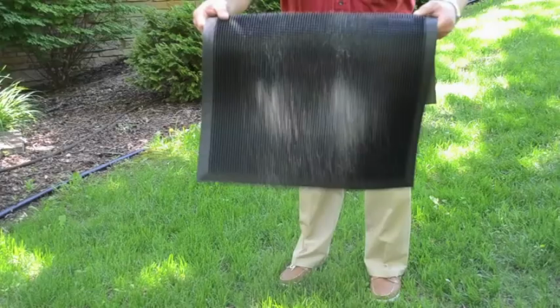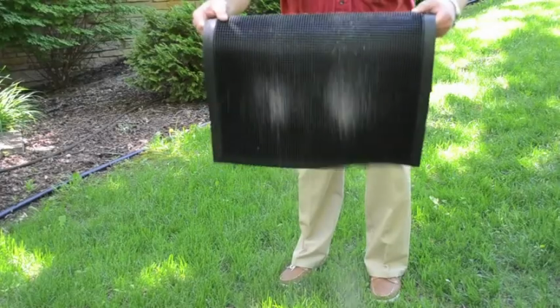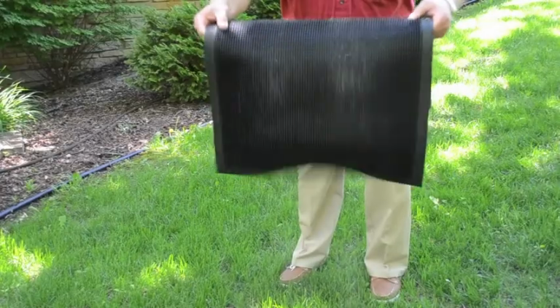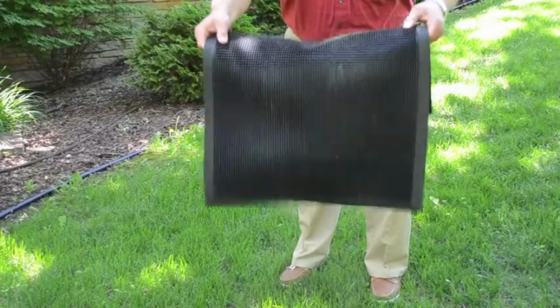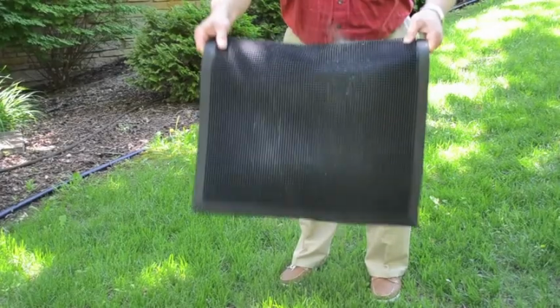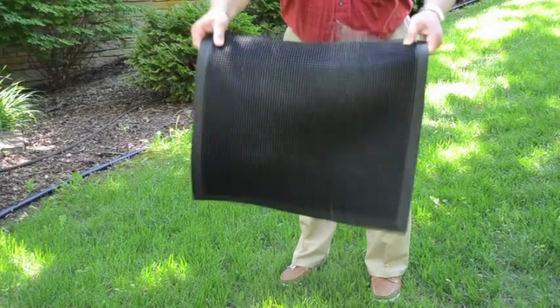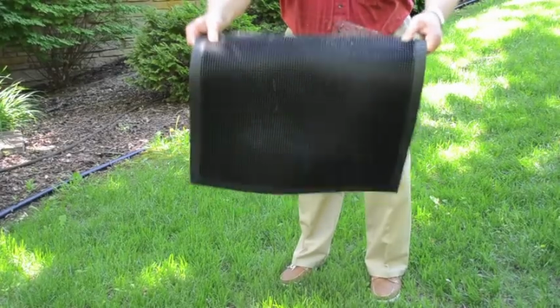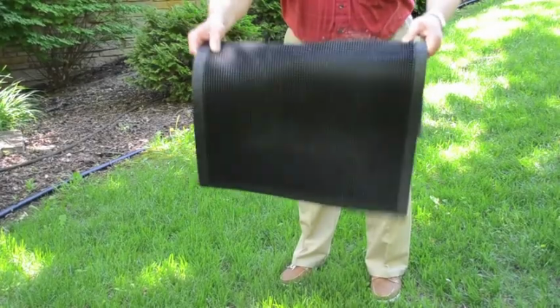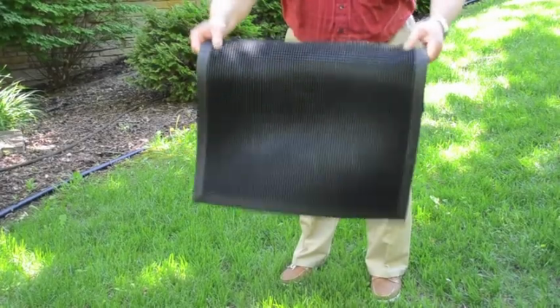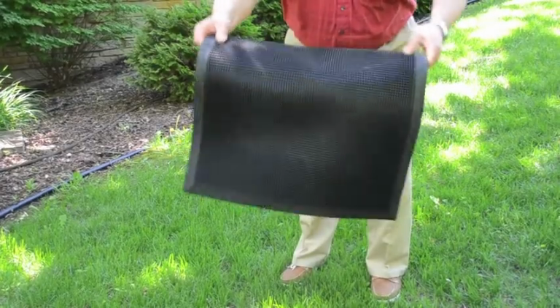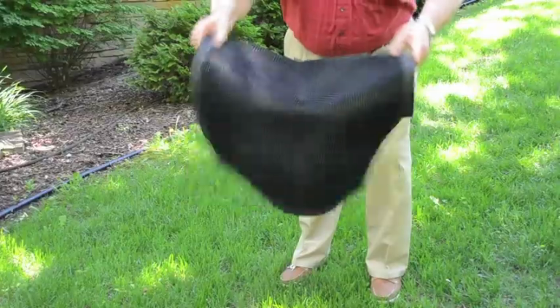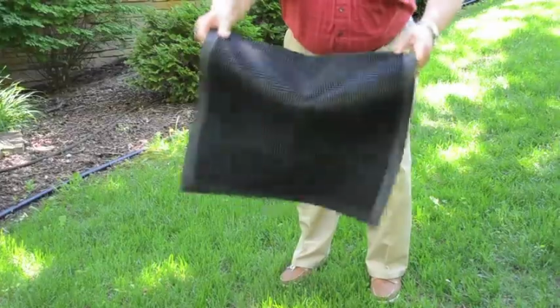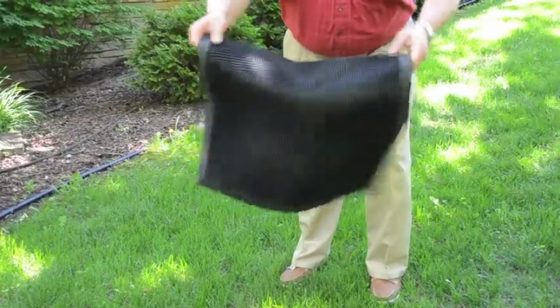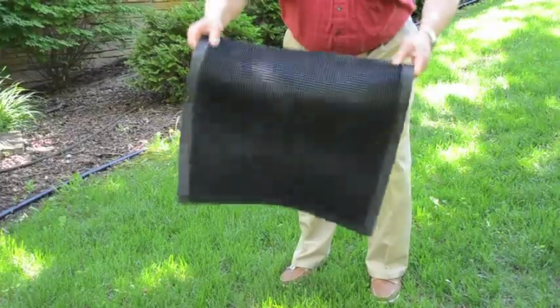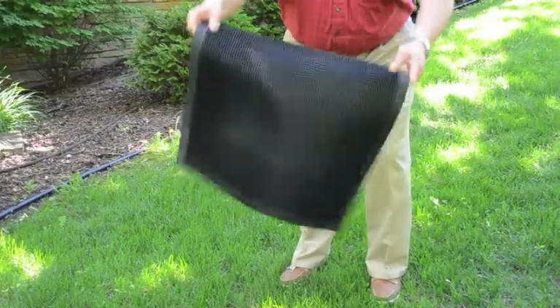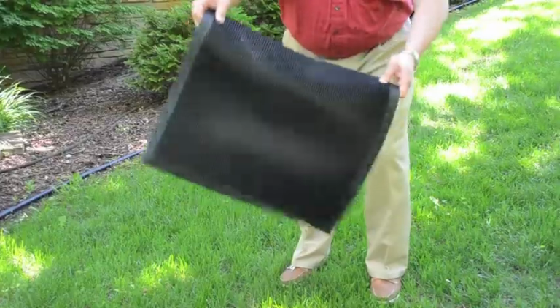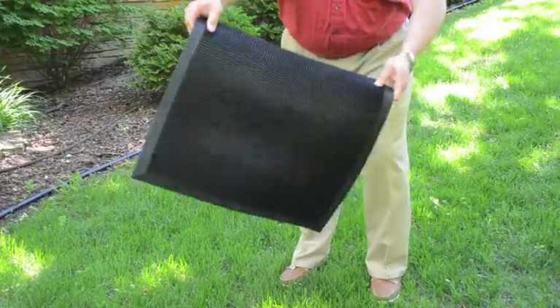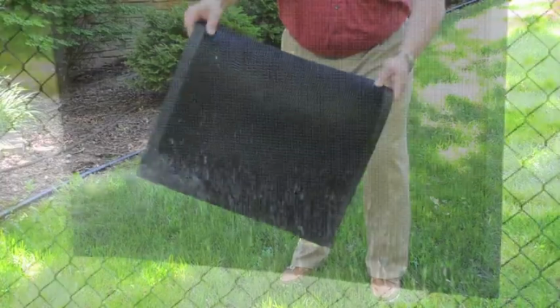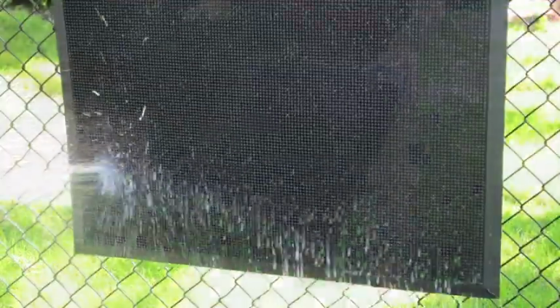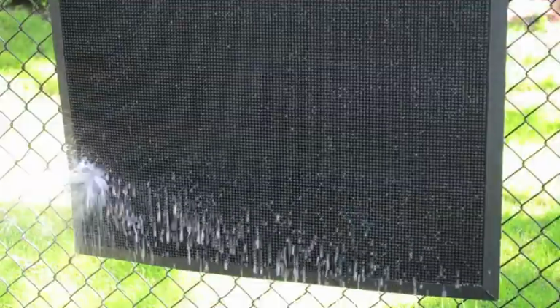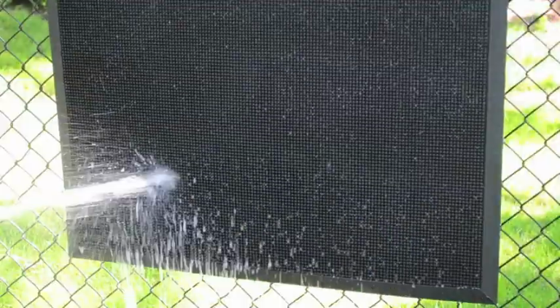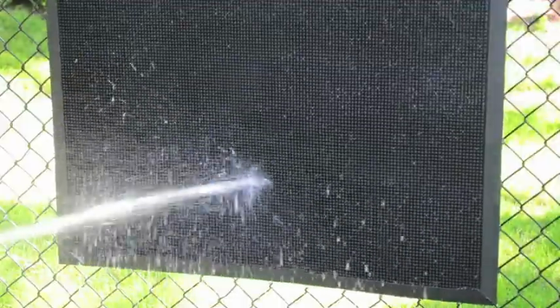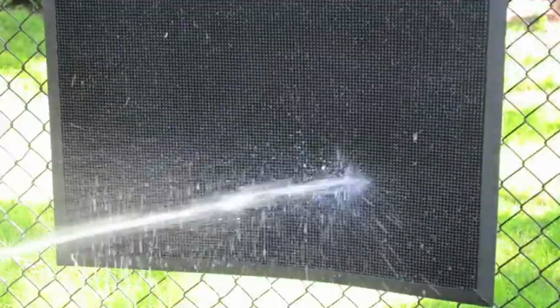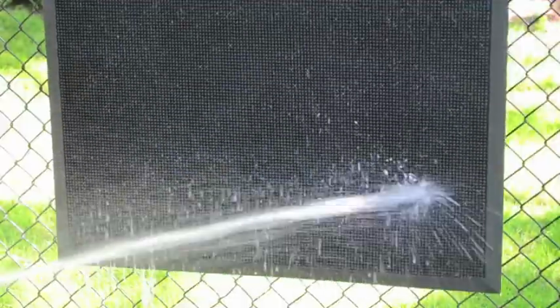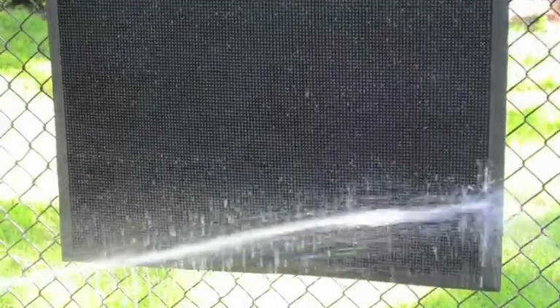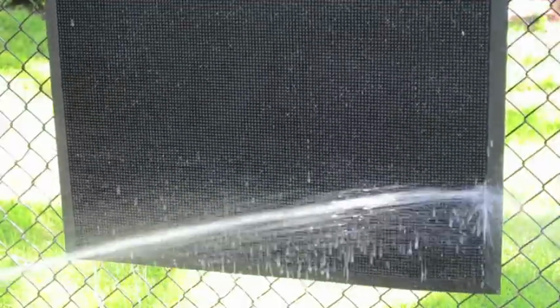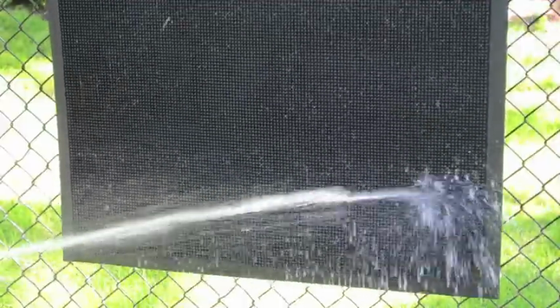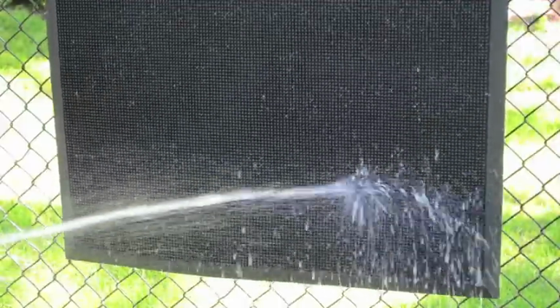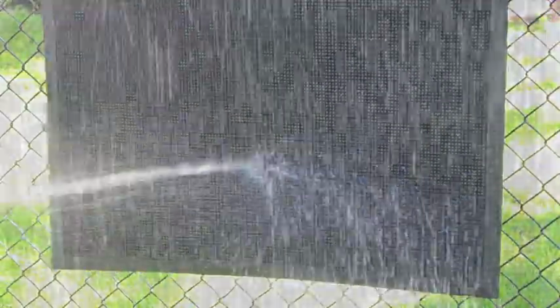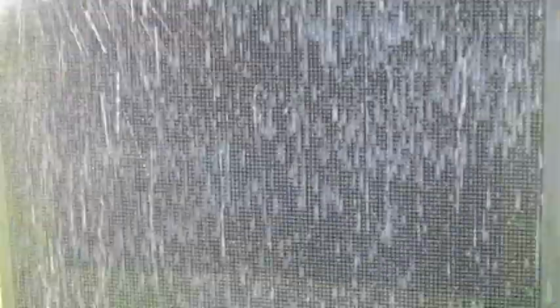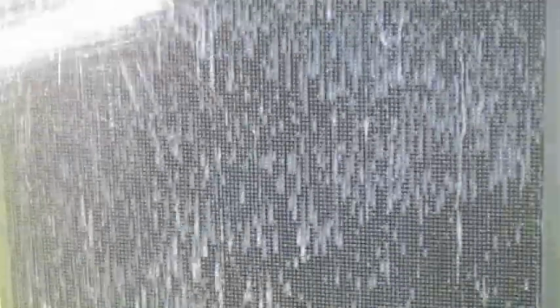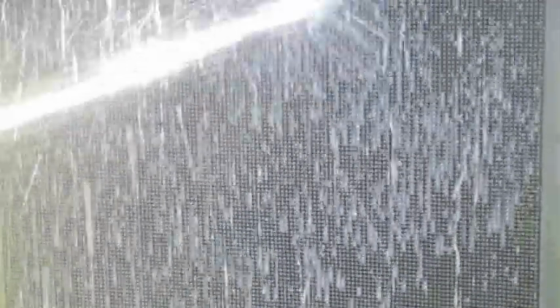Rubber Brush is so easy to clean. All you need to do is shake or hose off the mat. That's it.